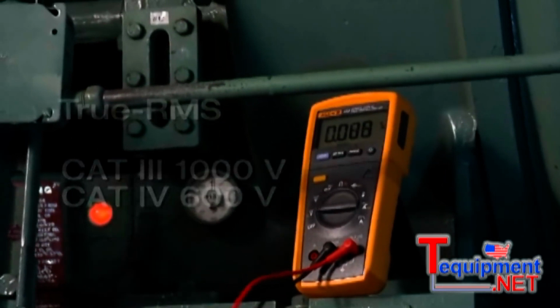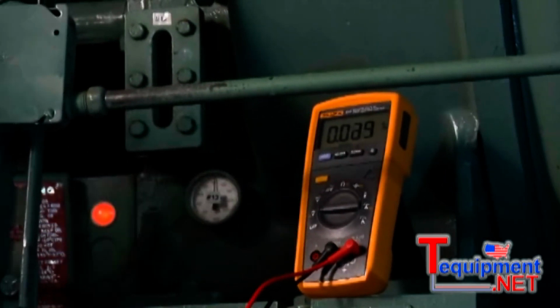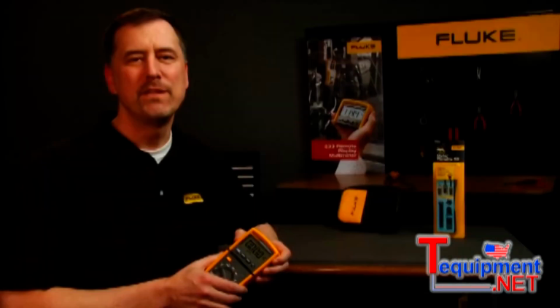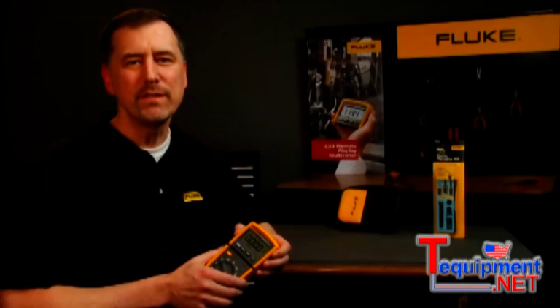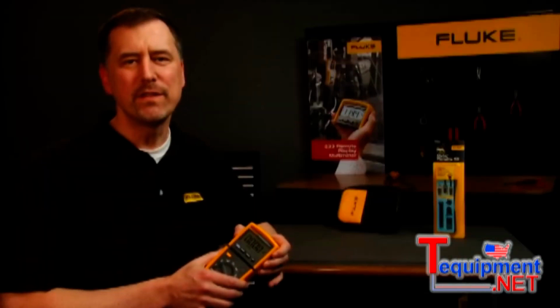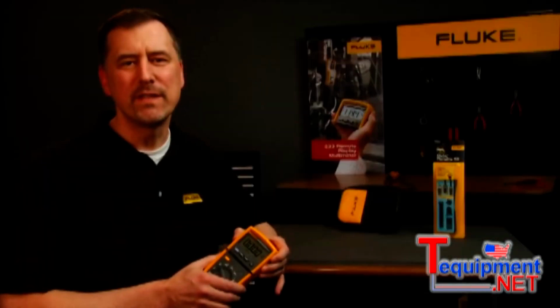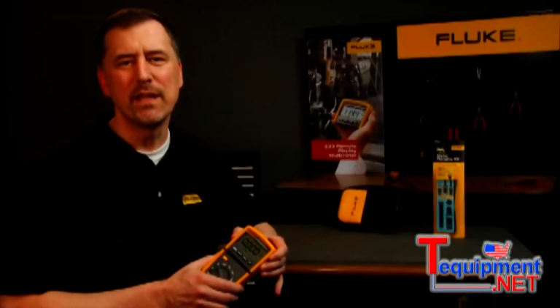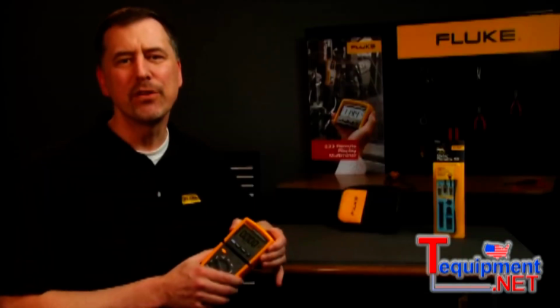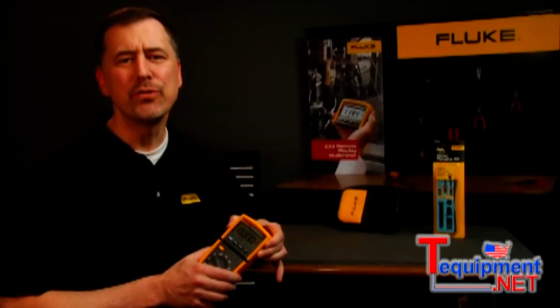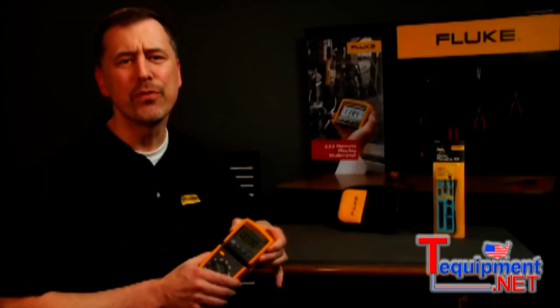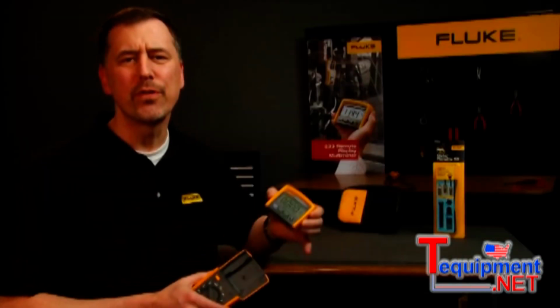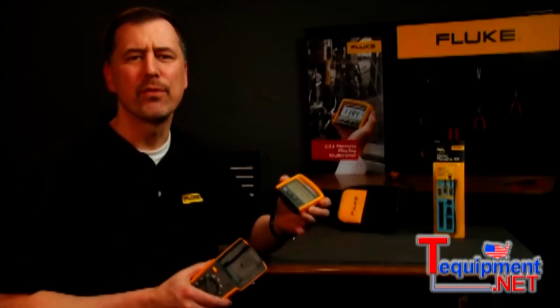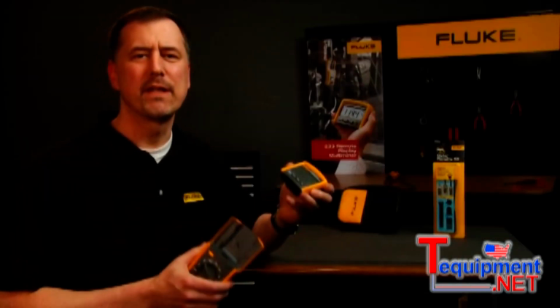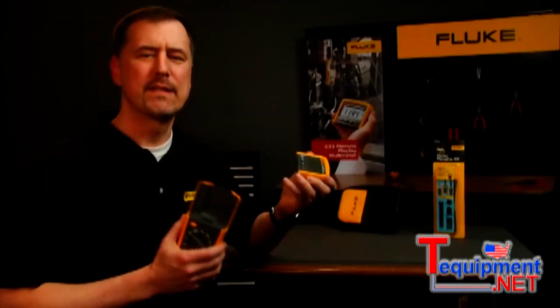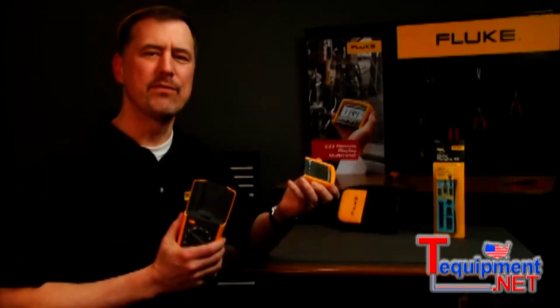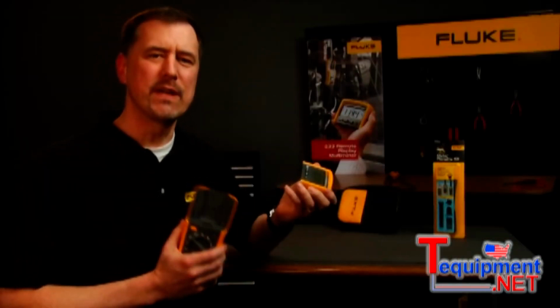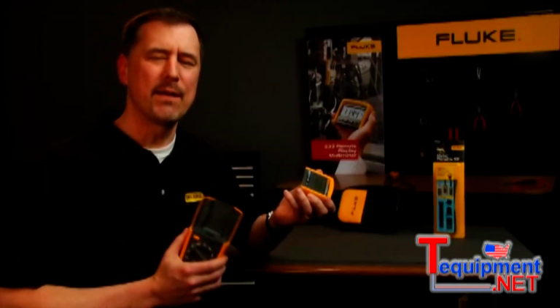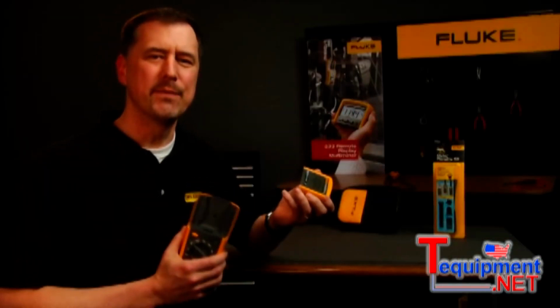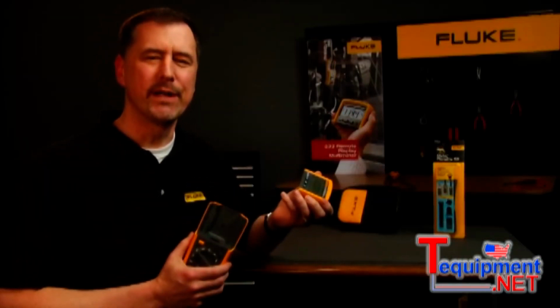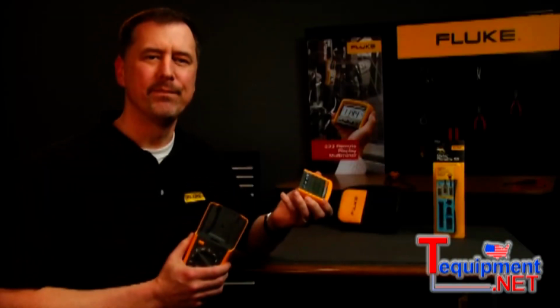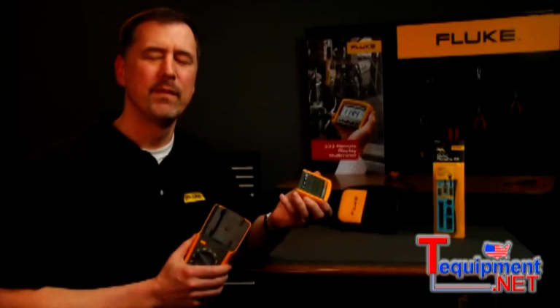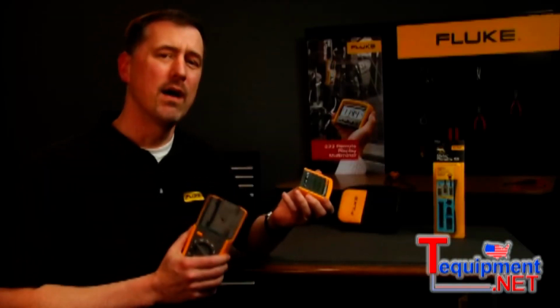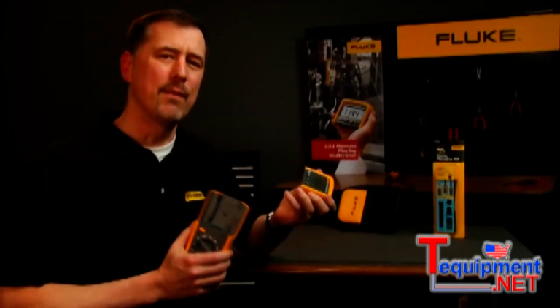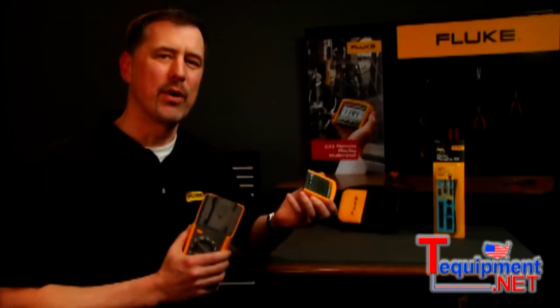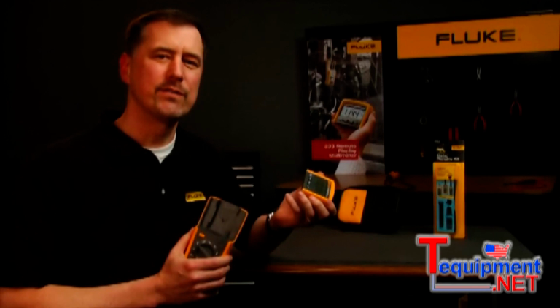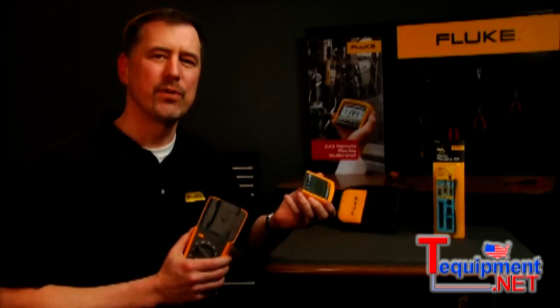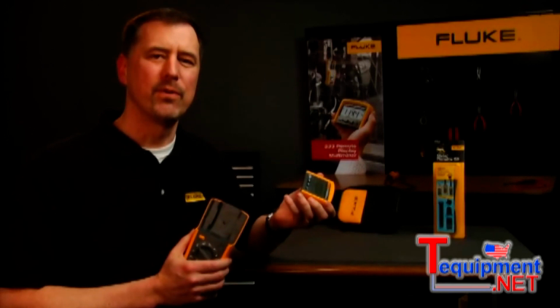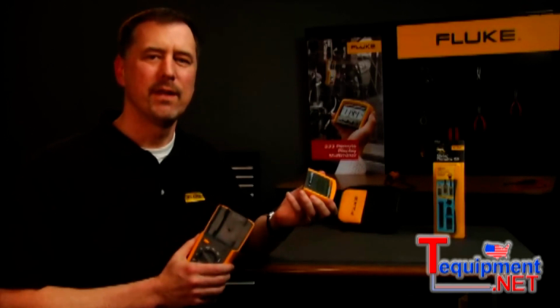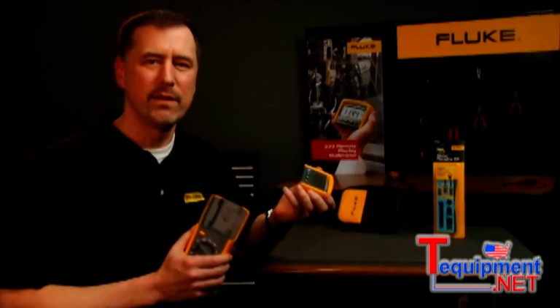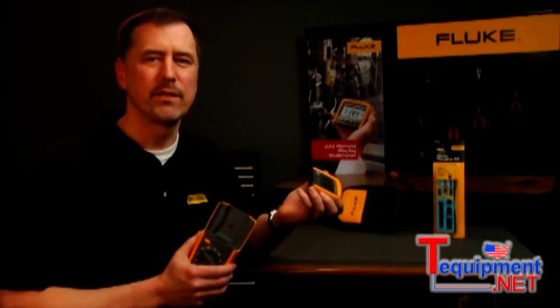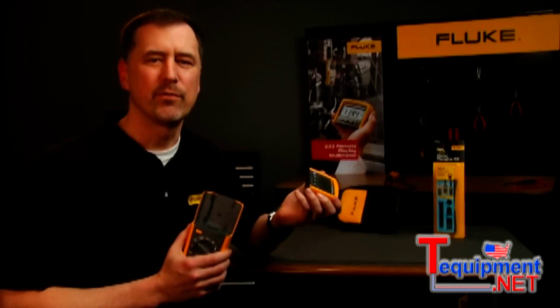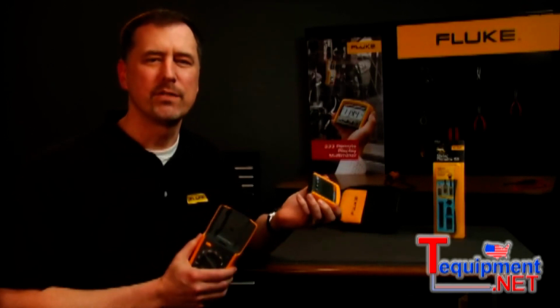It's easy to see how the 233 can save you time and money. I'm Brian Stoll, and thanks for watching.